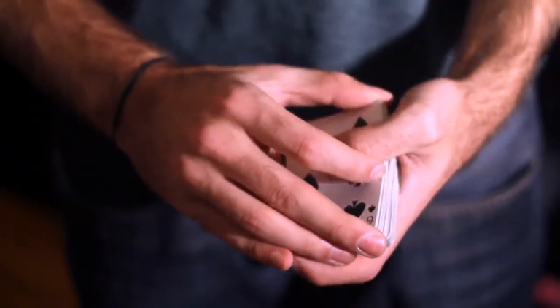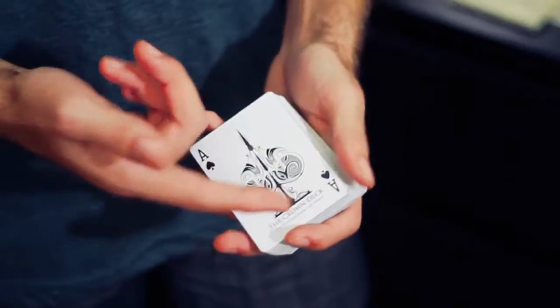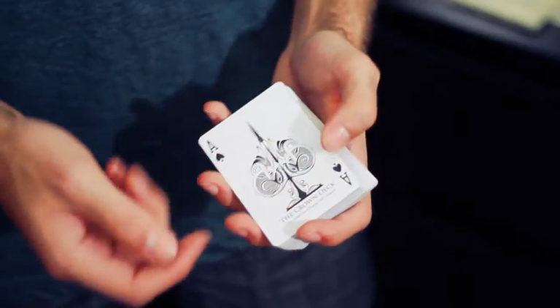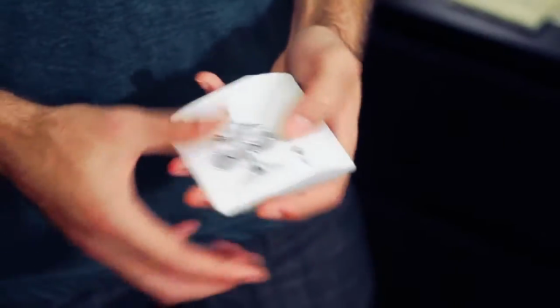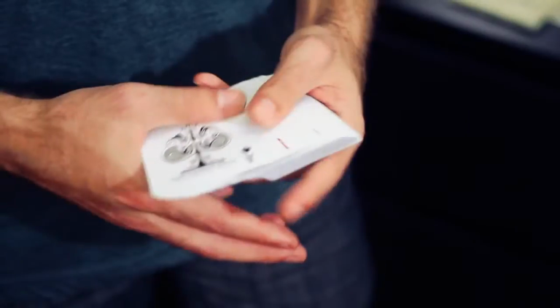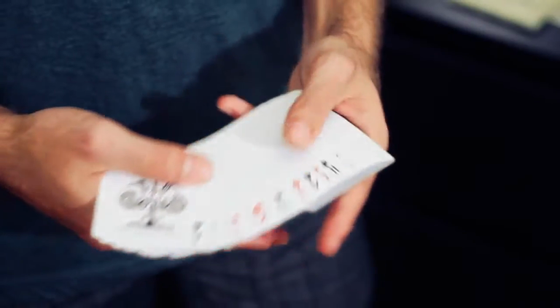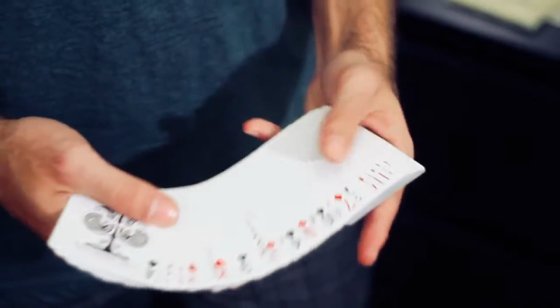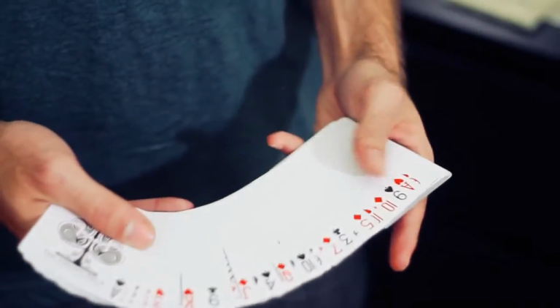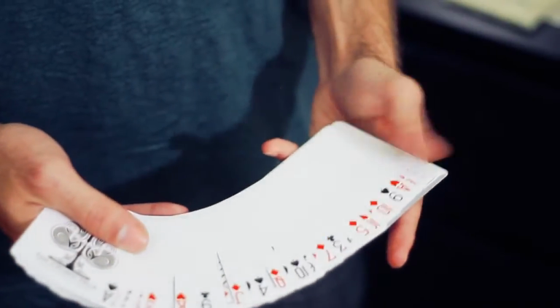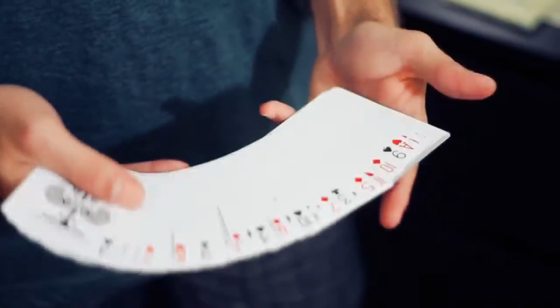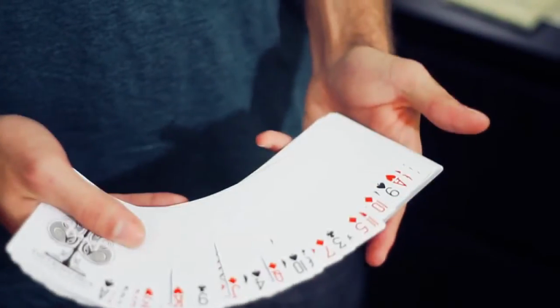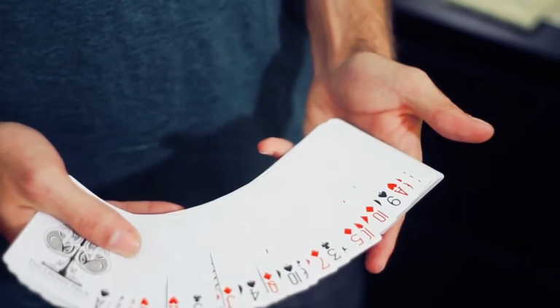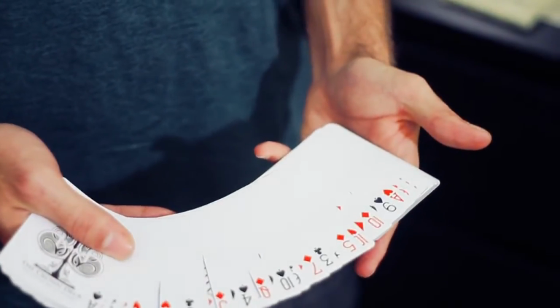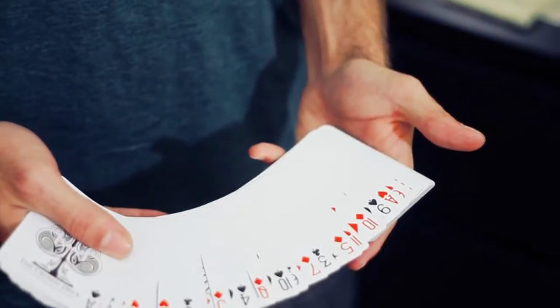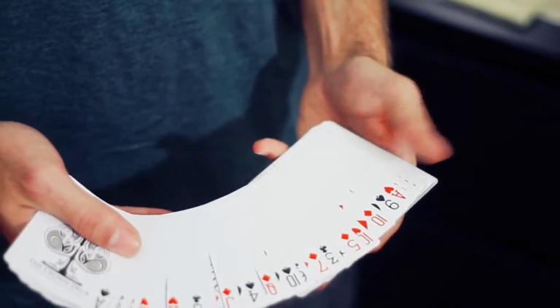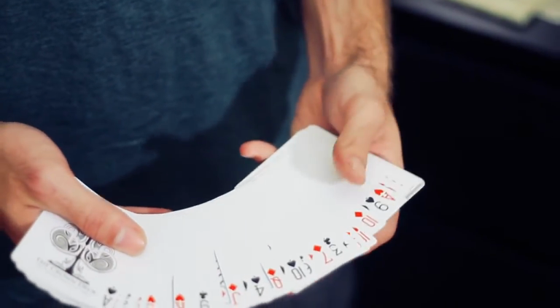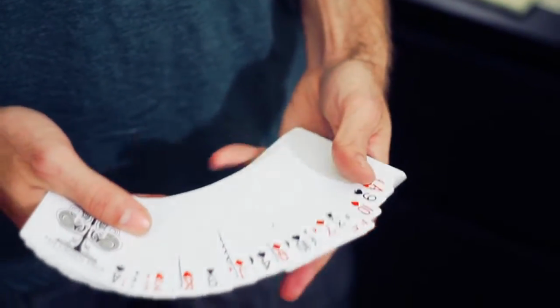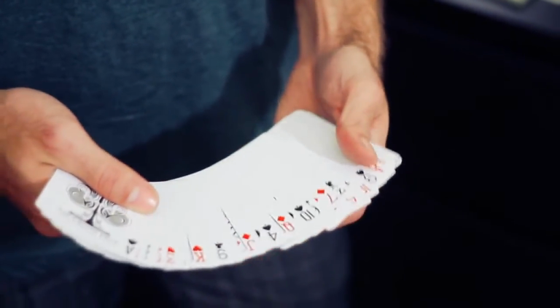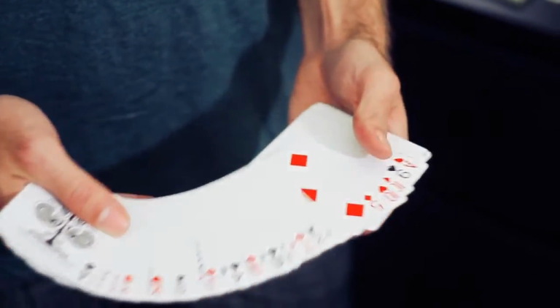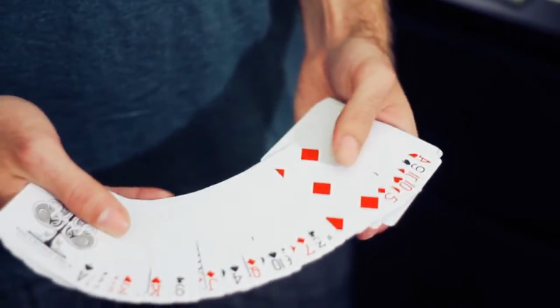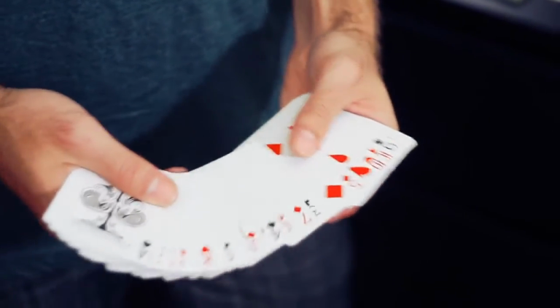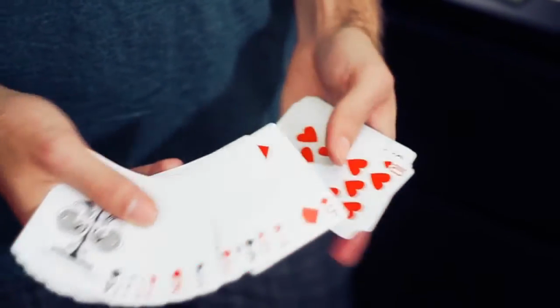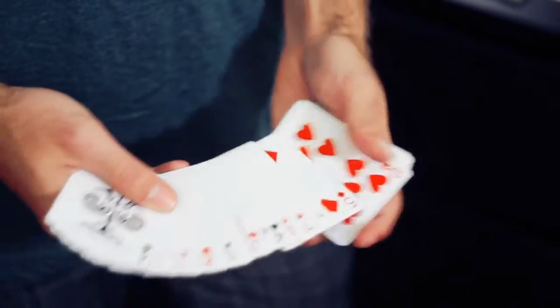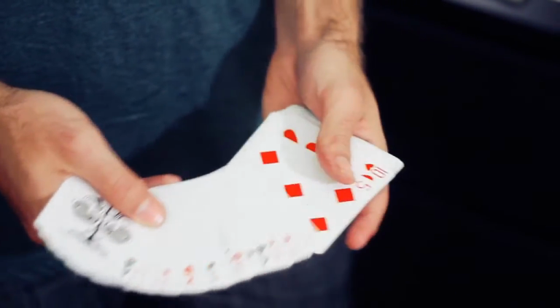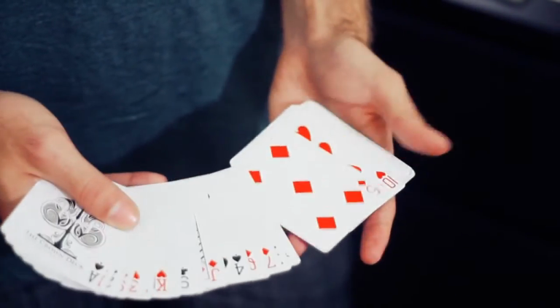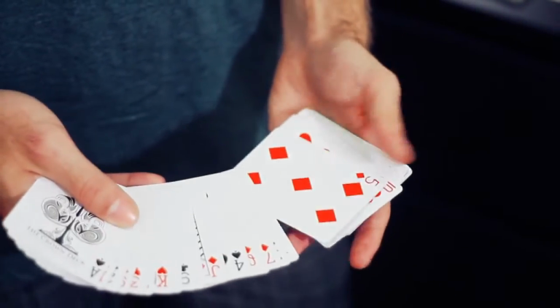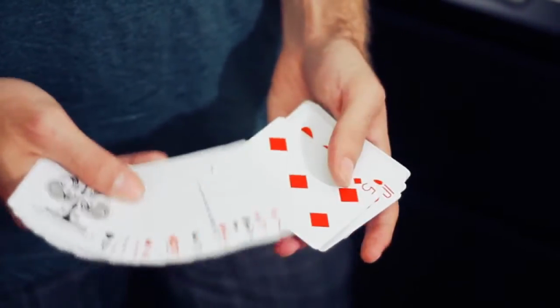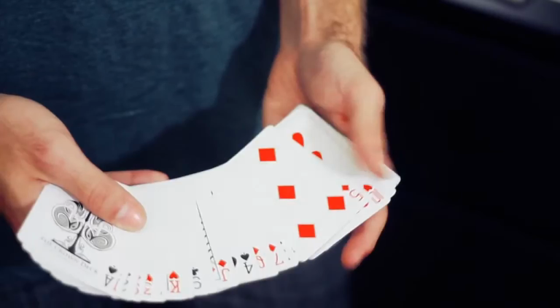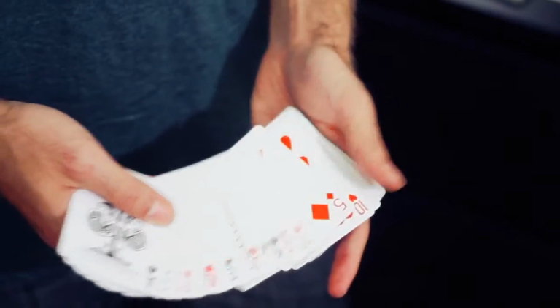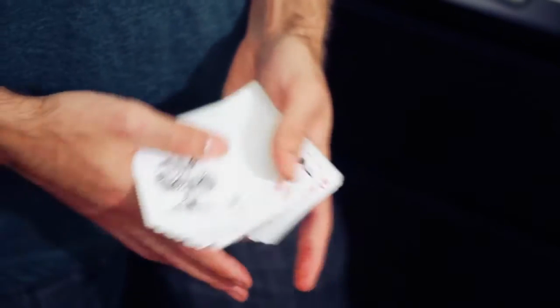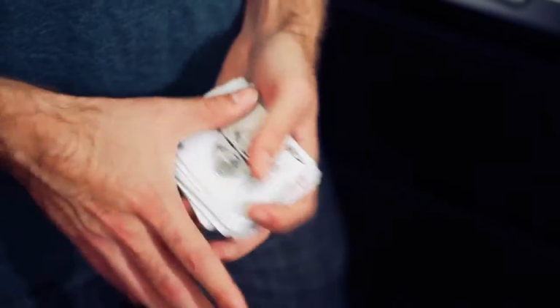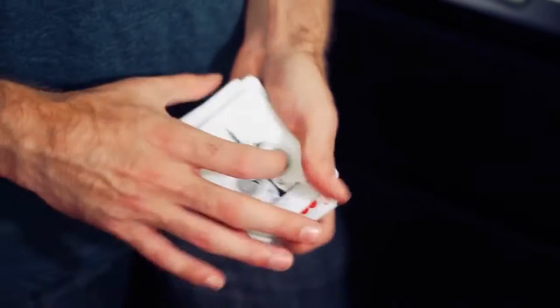As an added bonus we've added the Turnover Pass here, which in my opinion is the cleanest and most invisible looking pass.